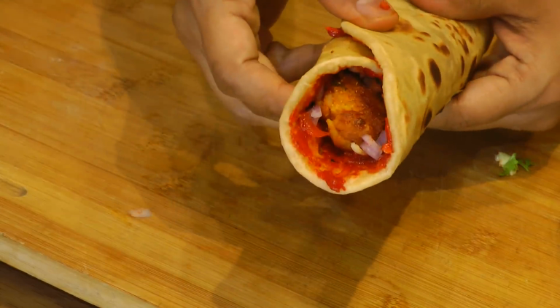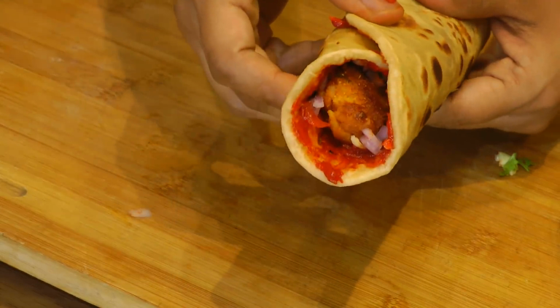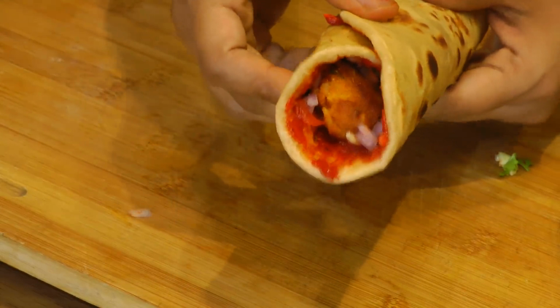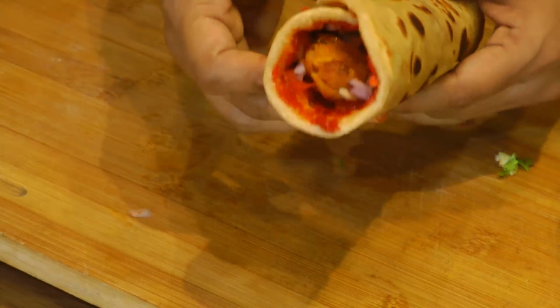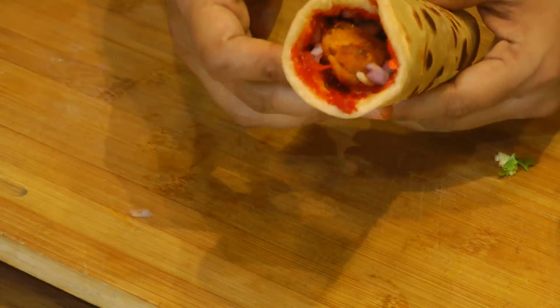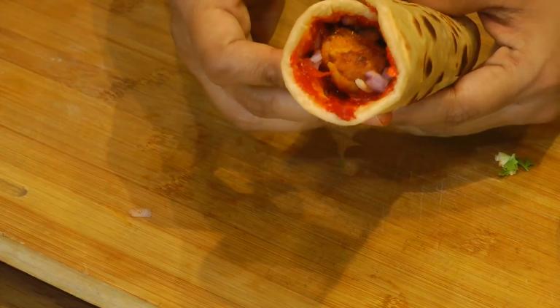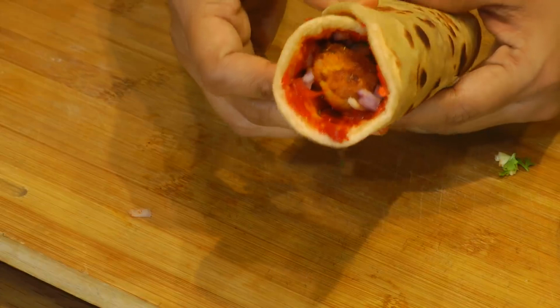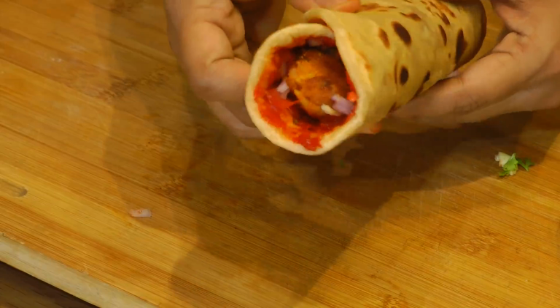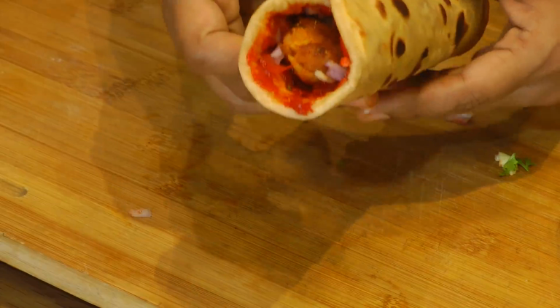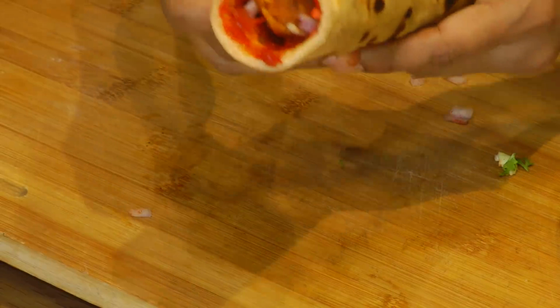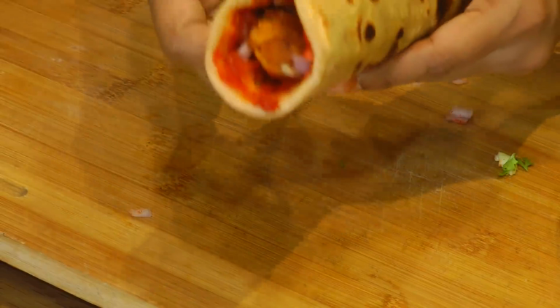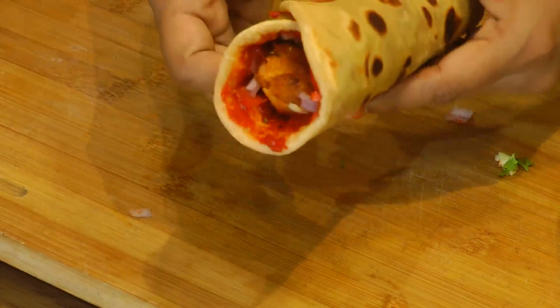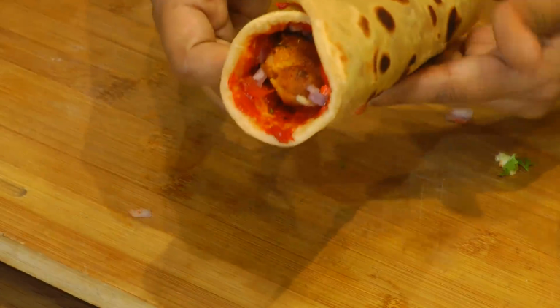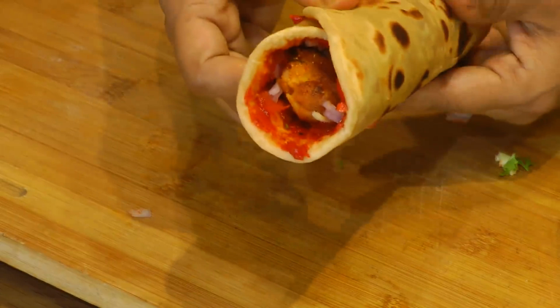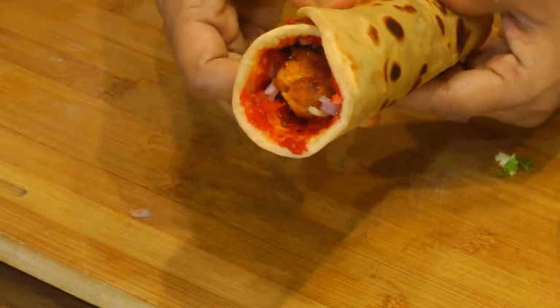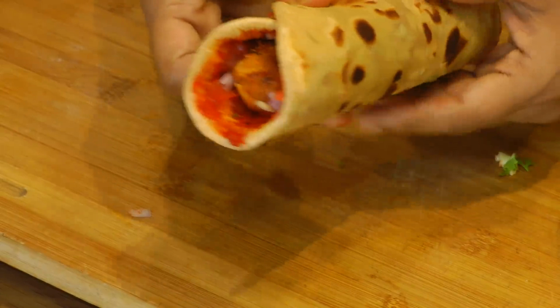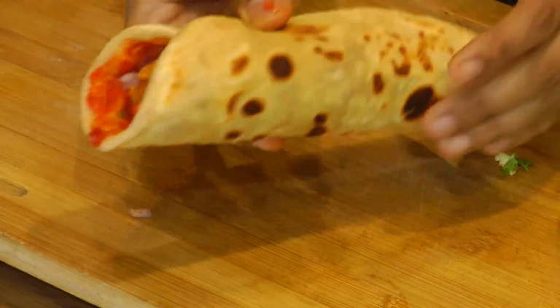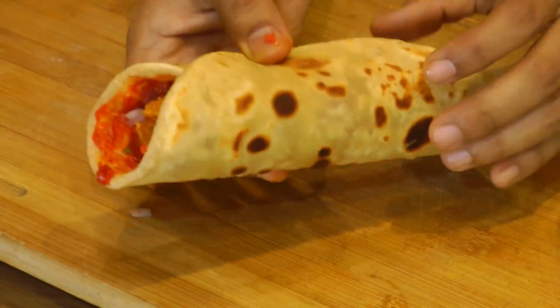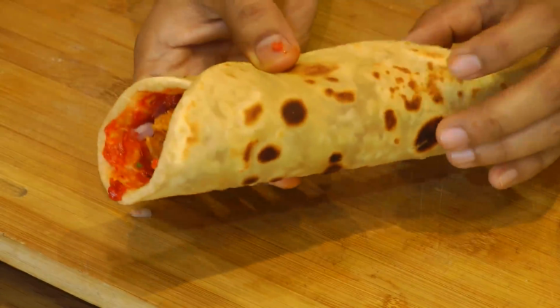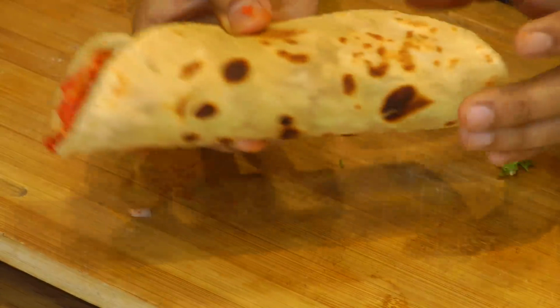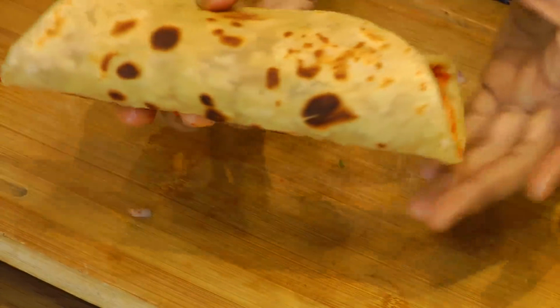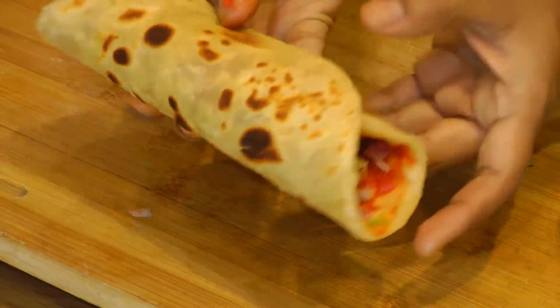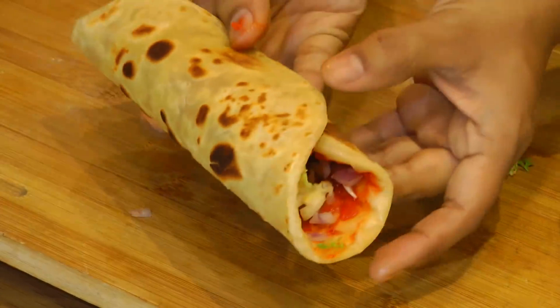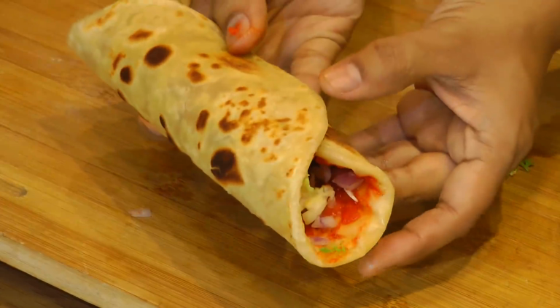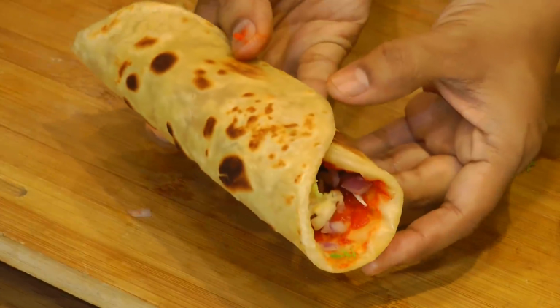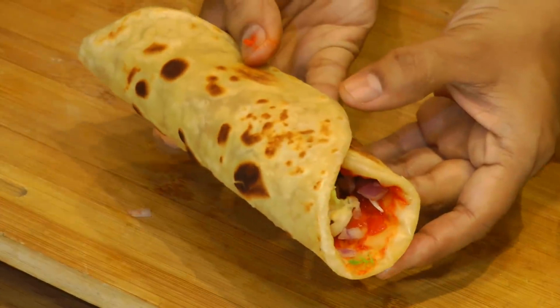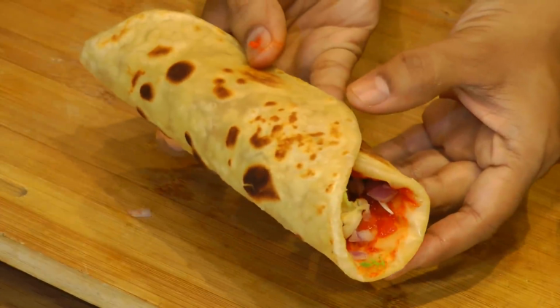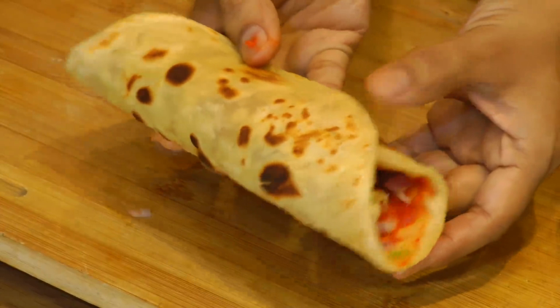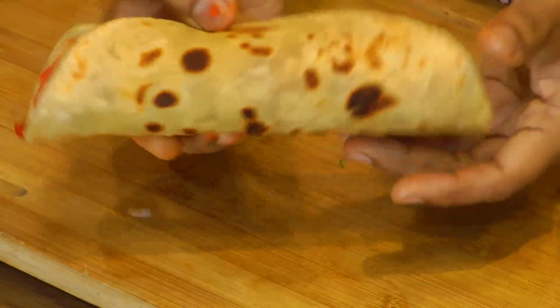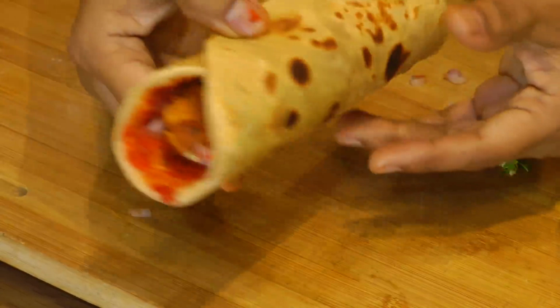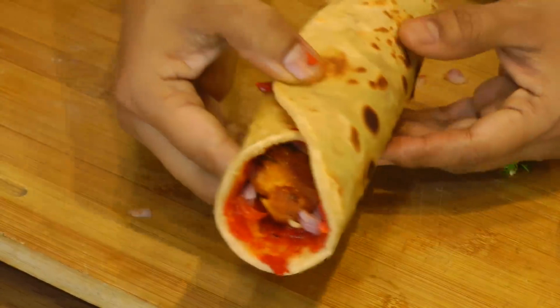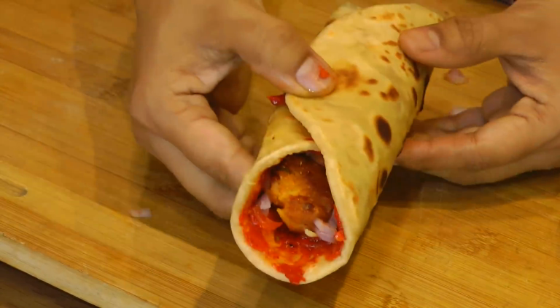Our Schezwan Frankie is all ready — looks so good!